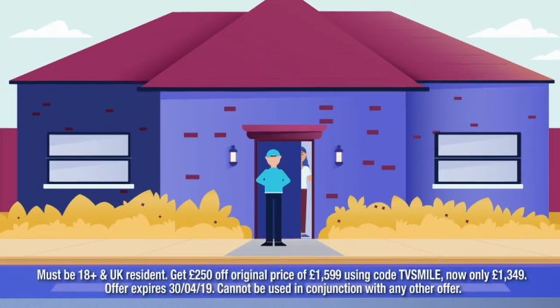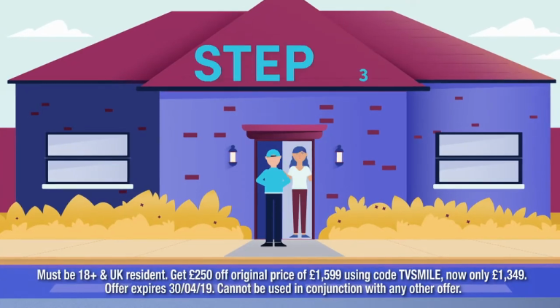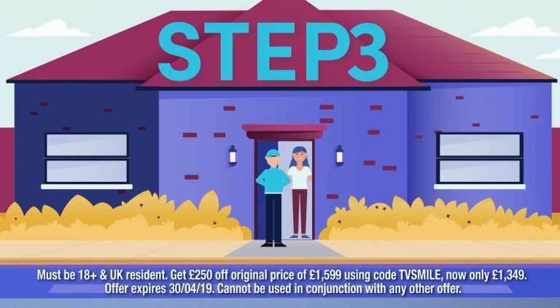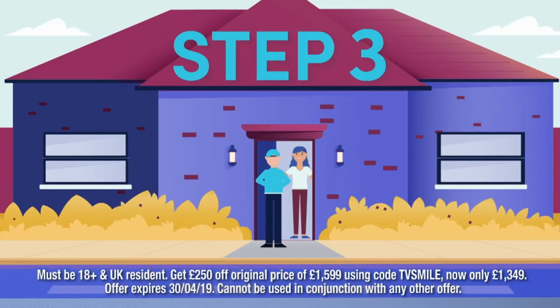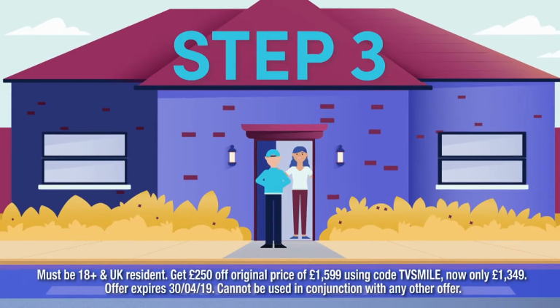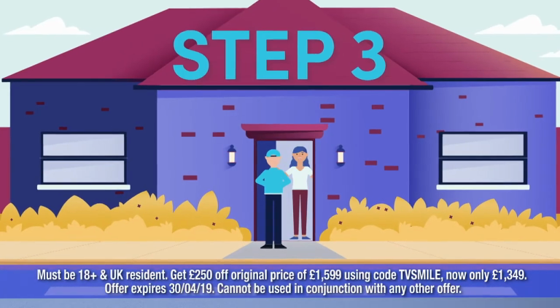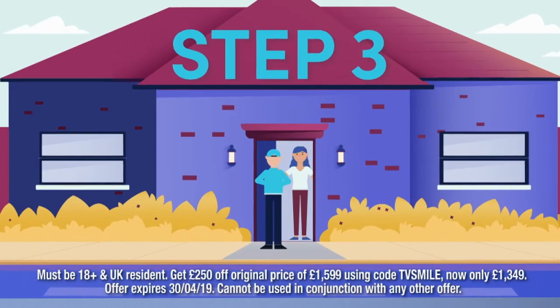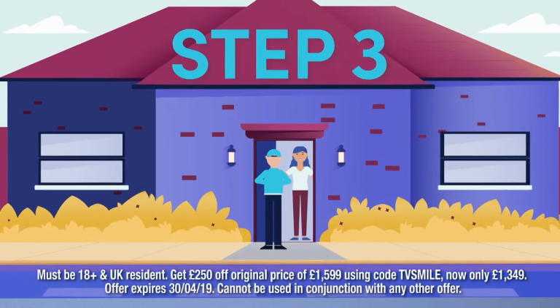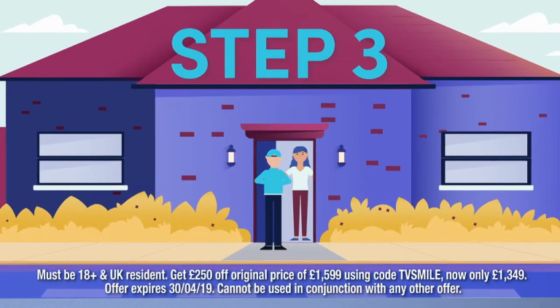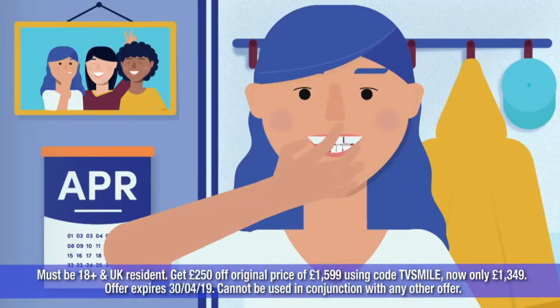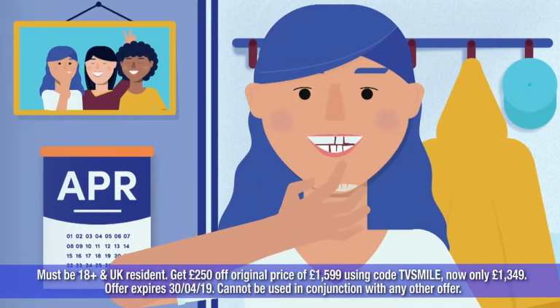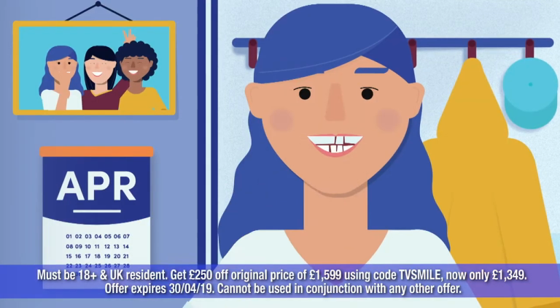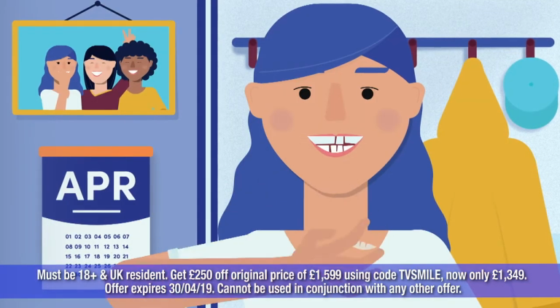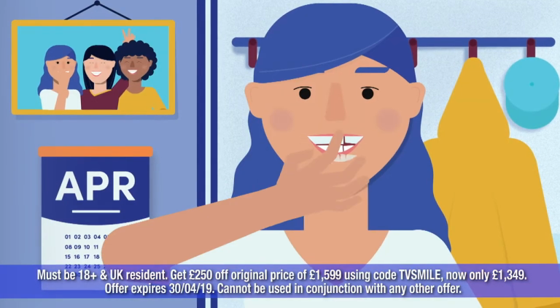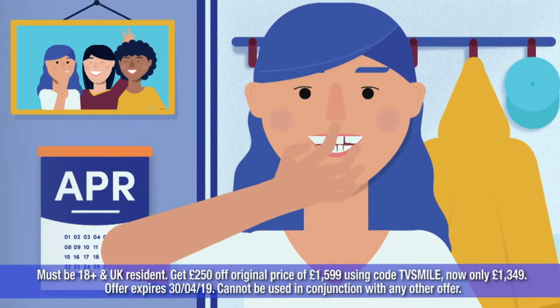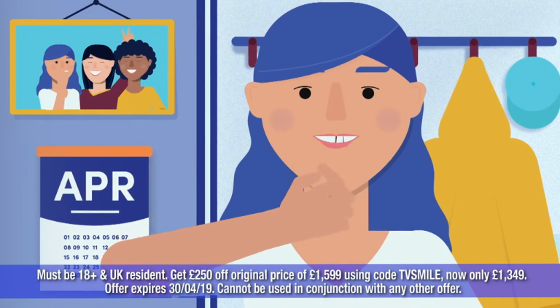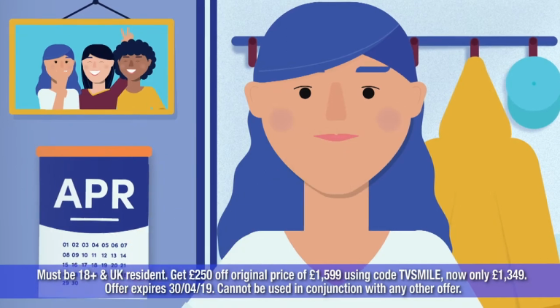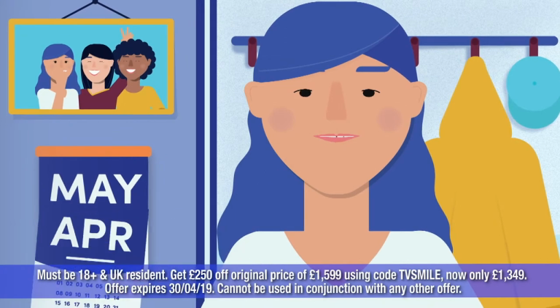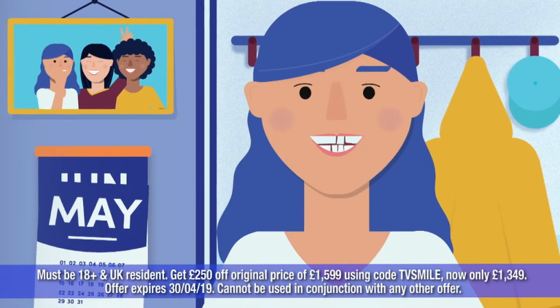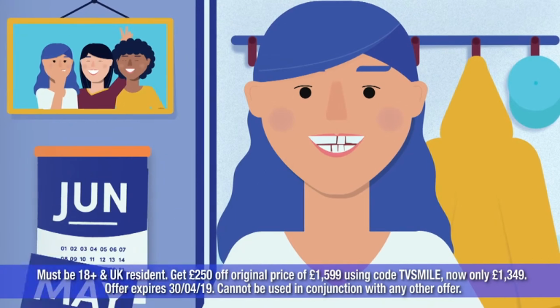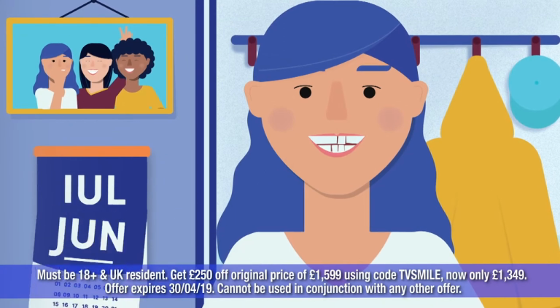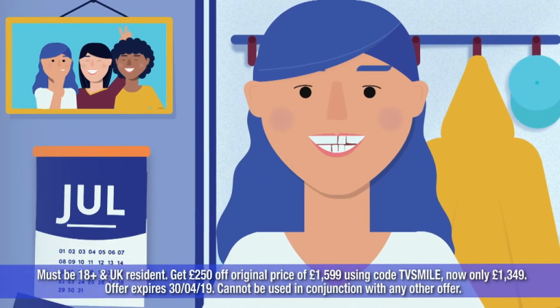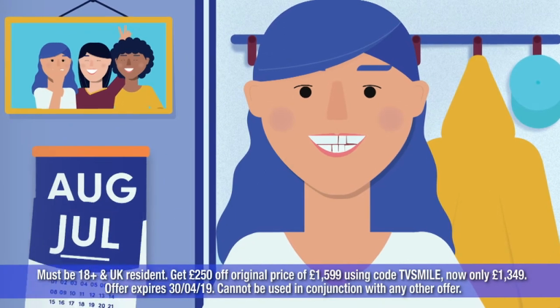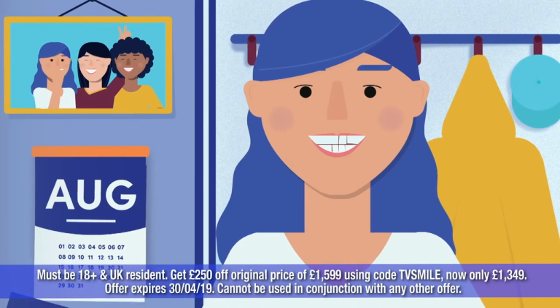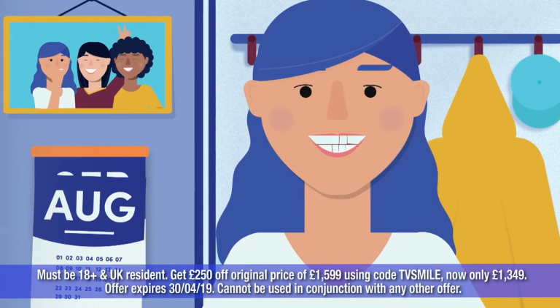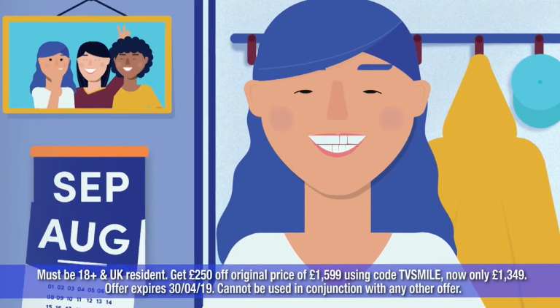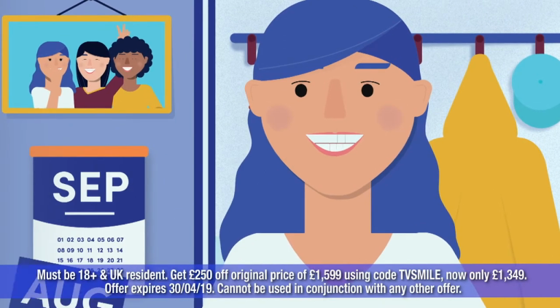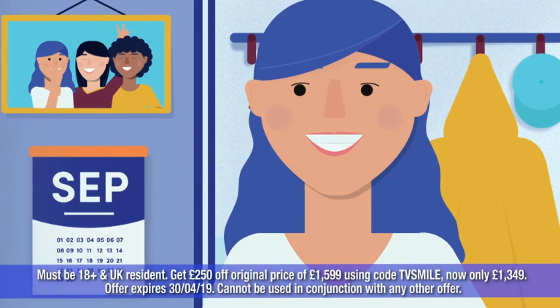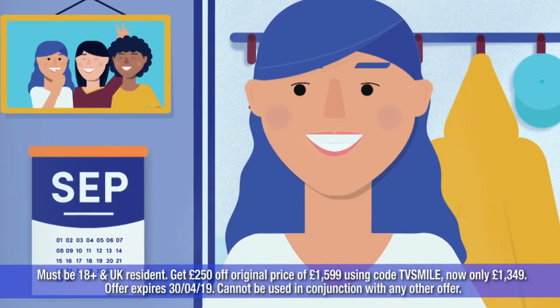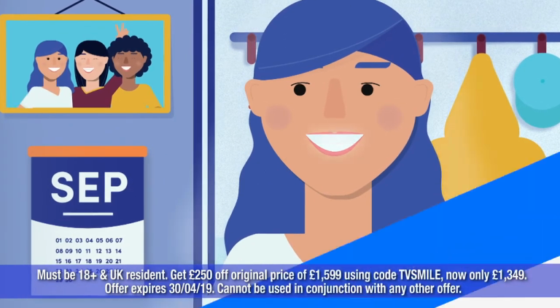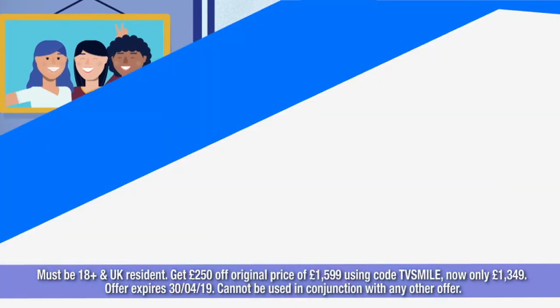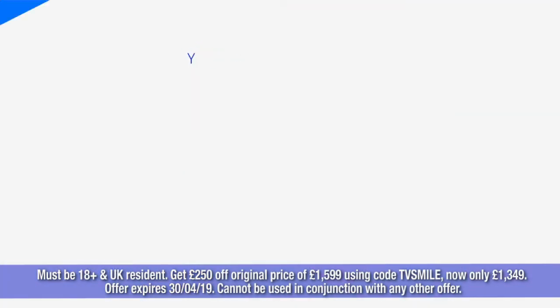Step 3: Your invisible braces will be delivered to you. In an average of 20 weeks, you can reveal your new smile.